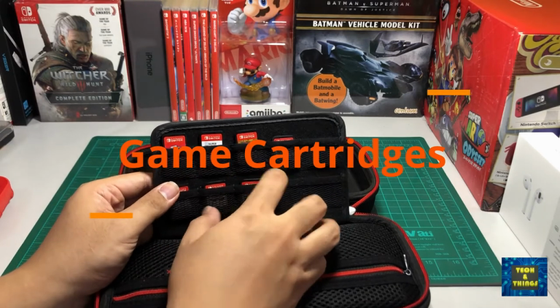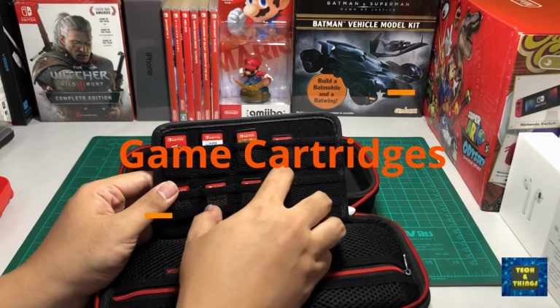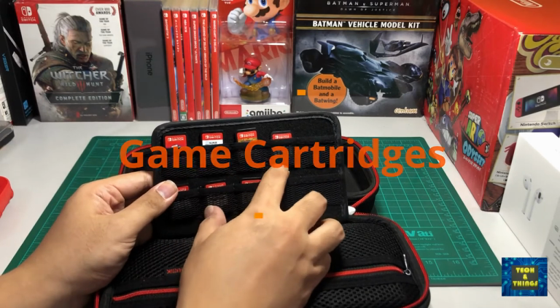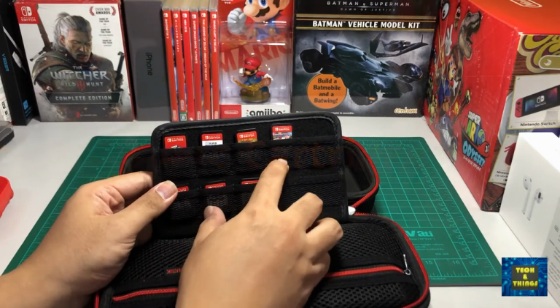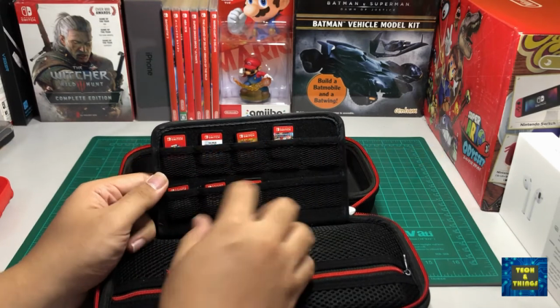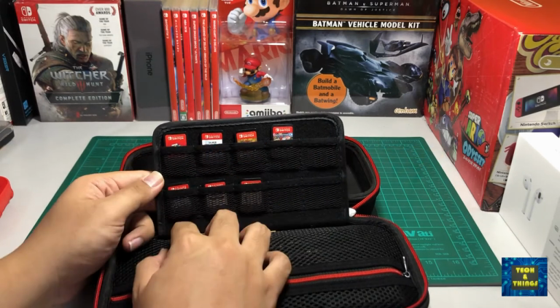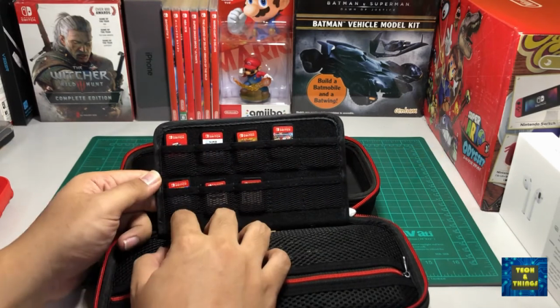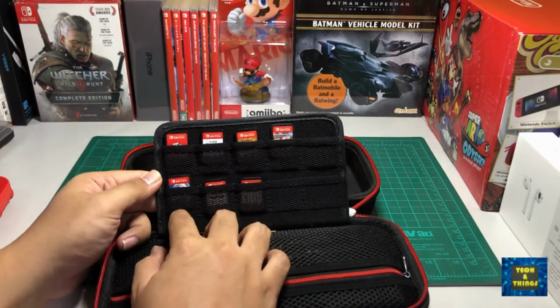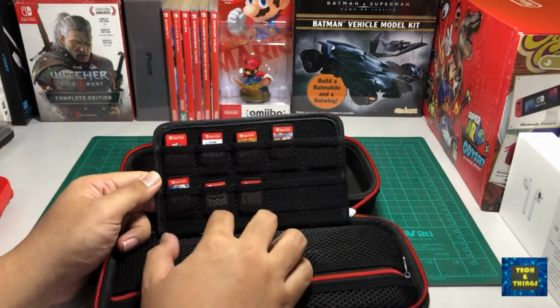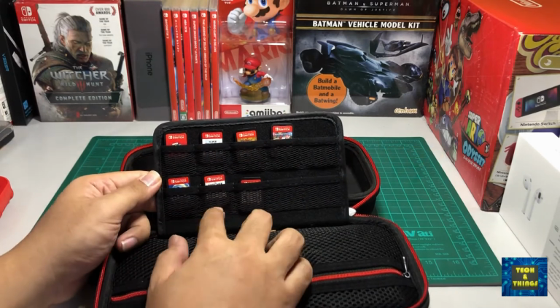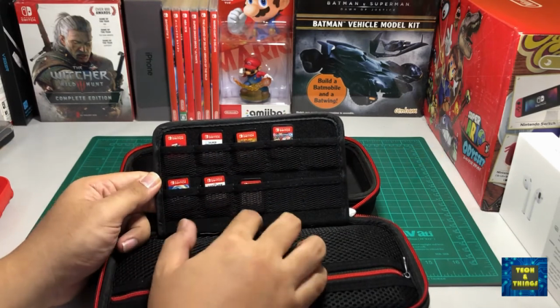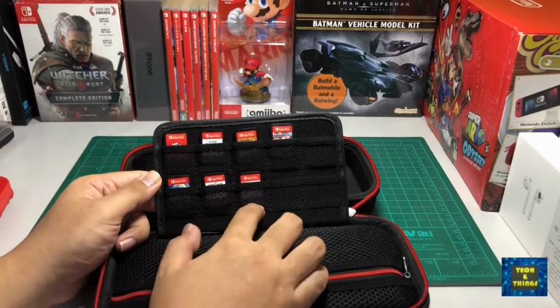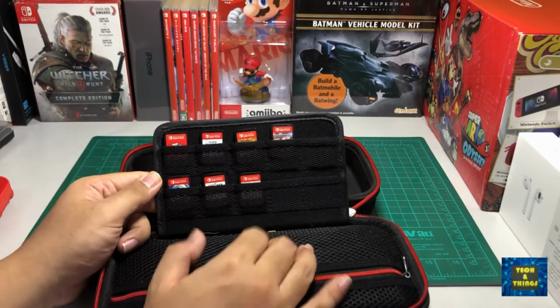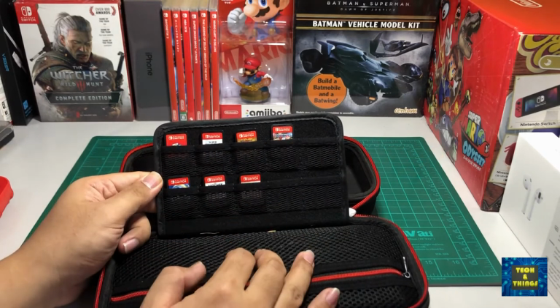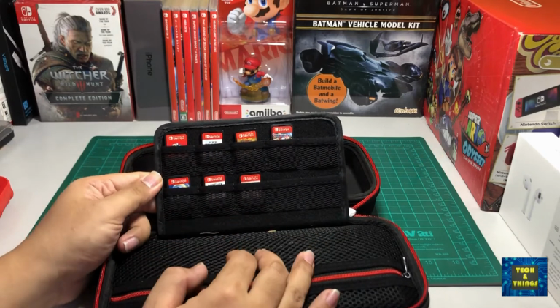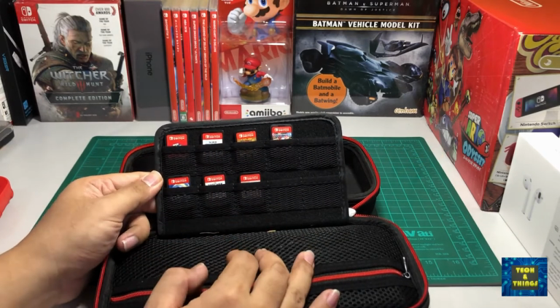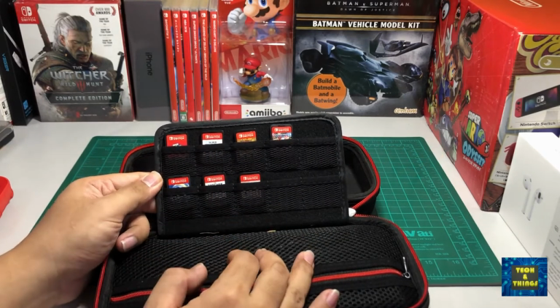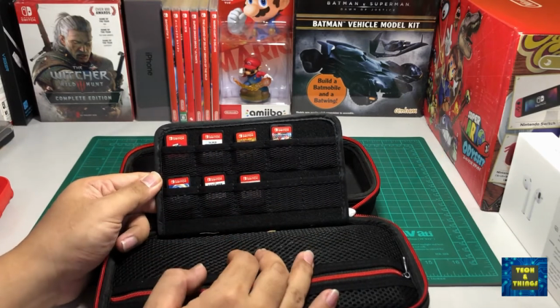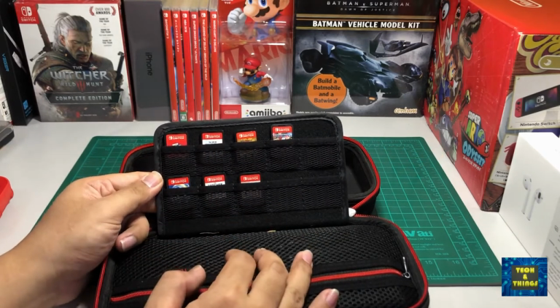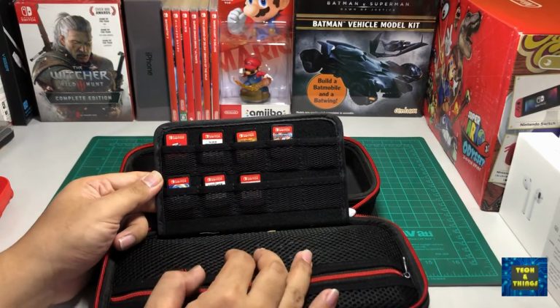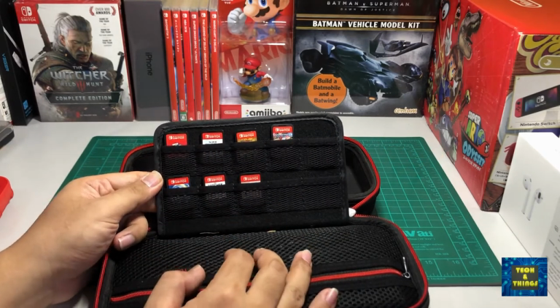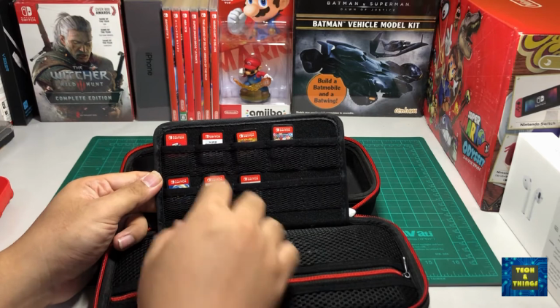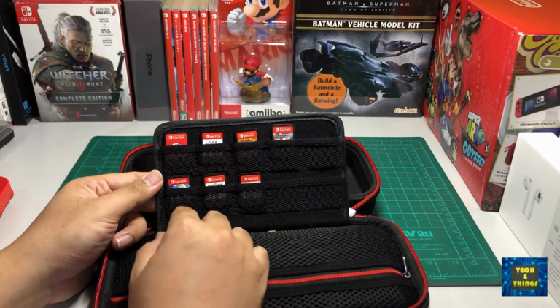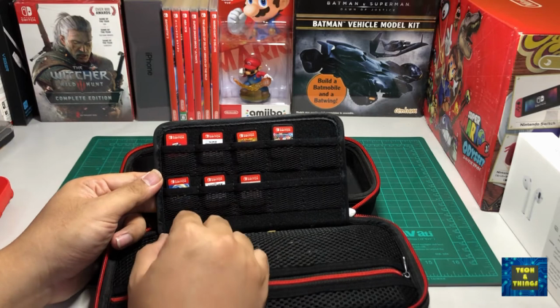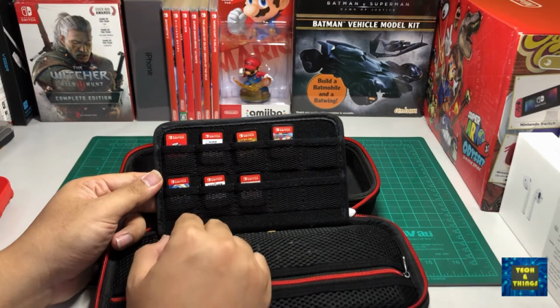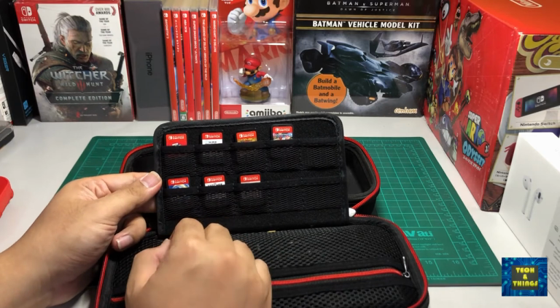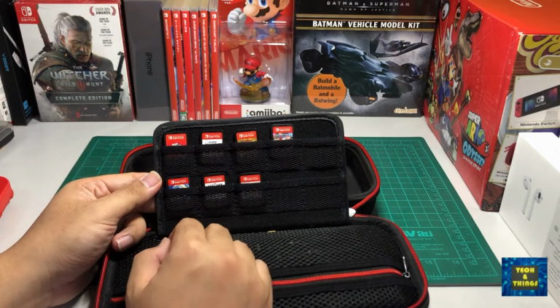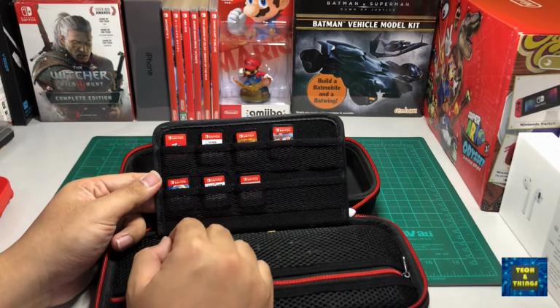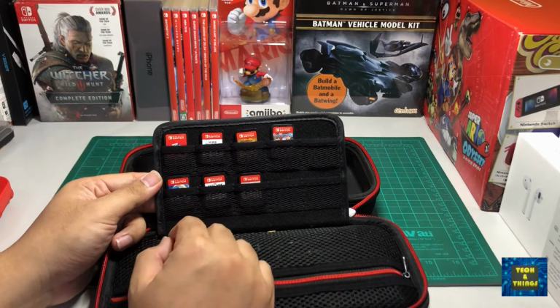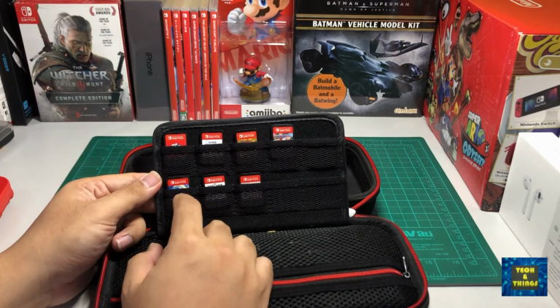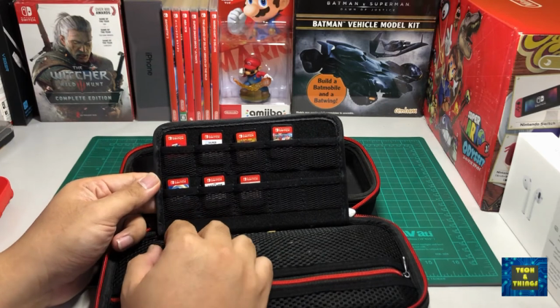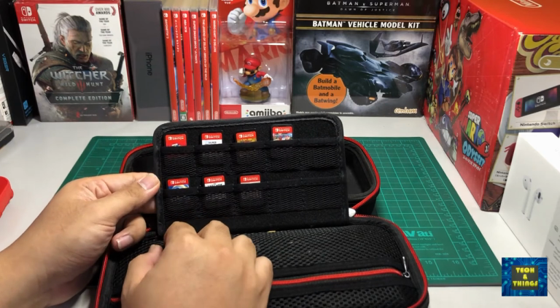Next are the game cartridges. I have a few game cartridges in my bag since some of my games are digital.